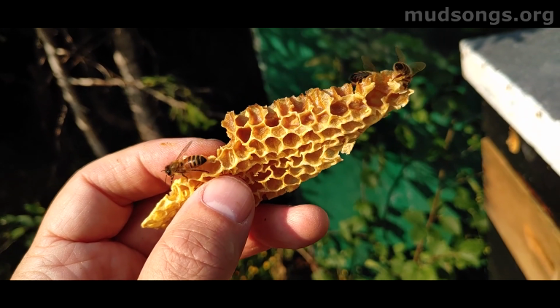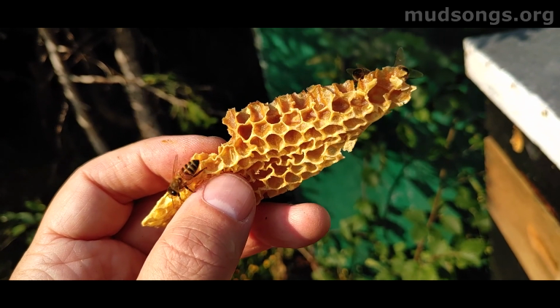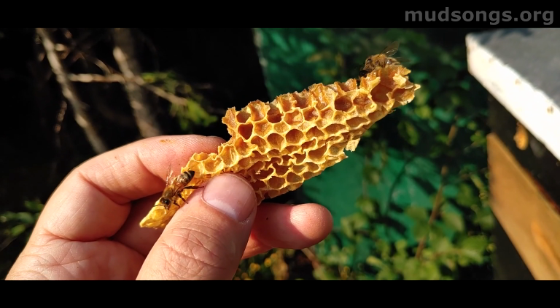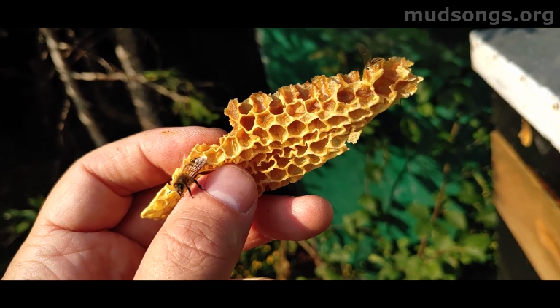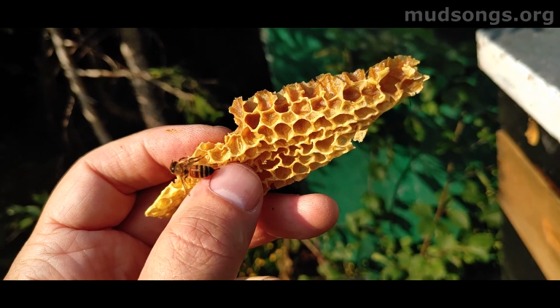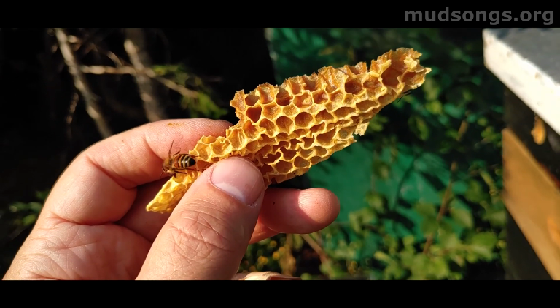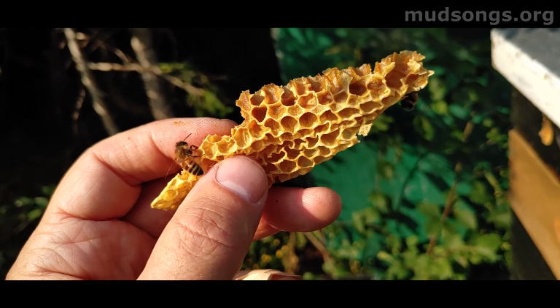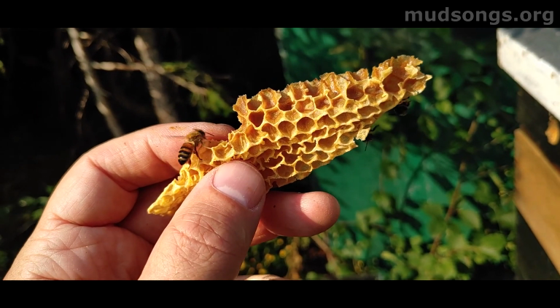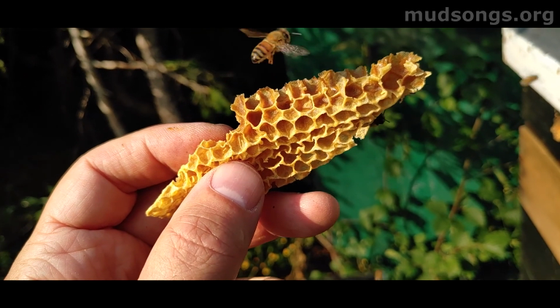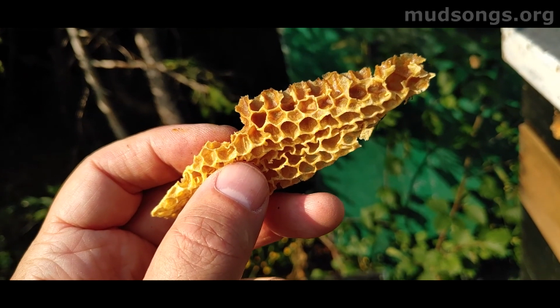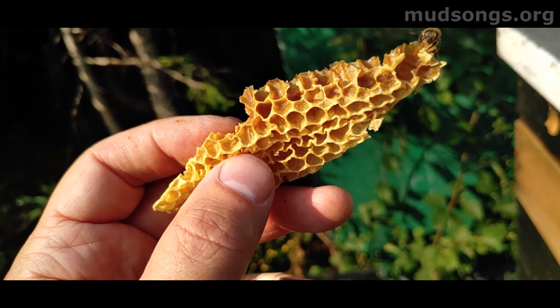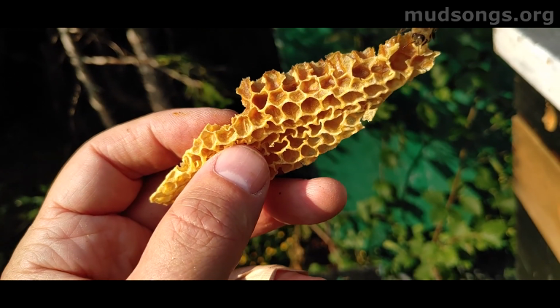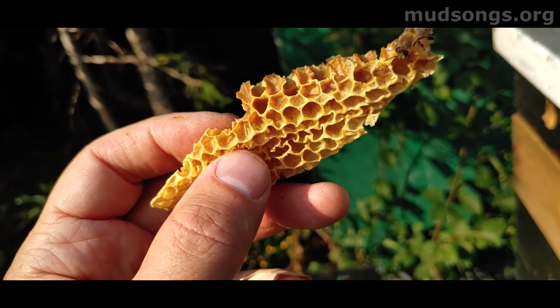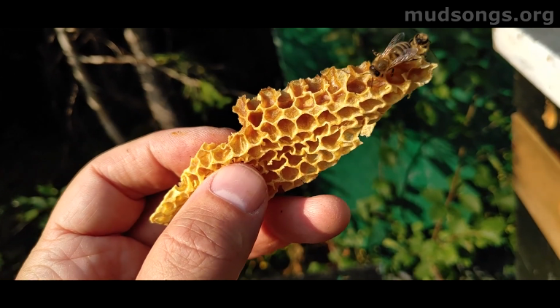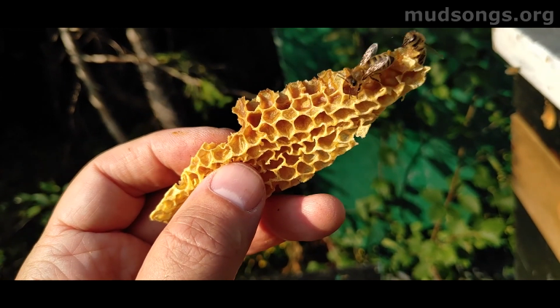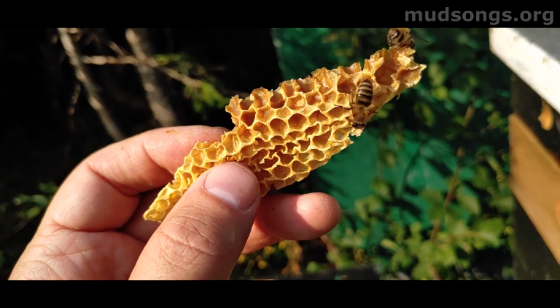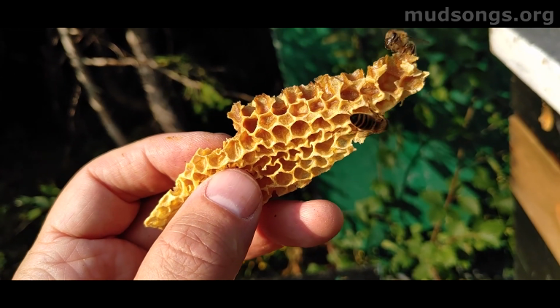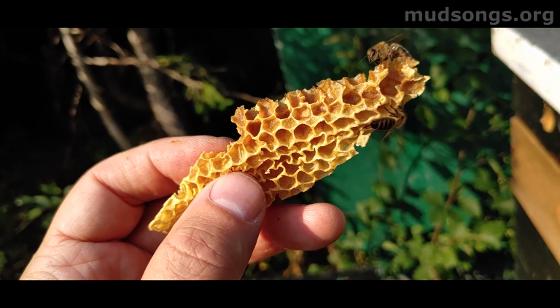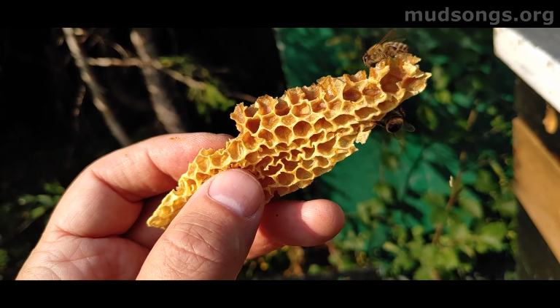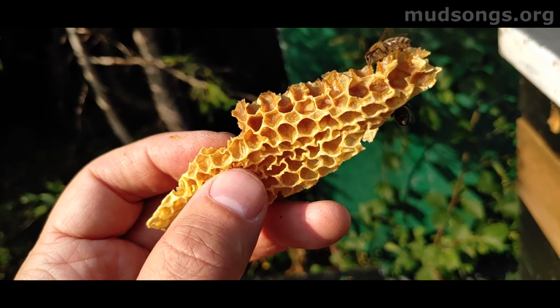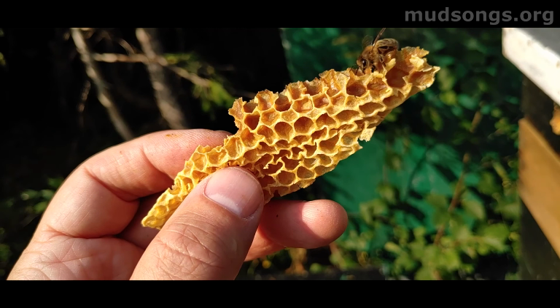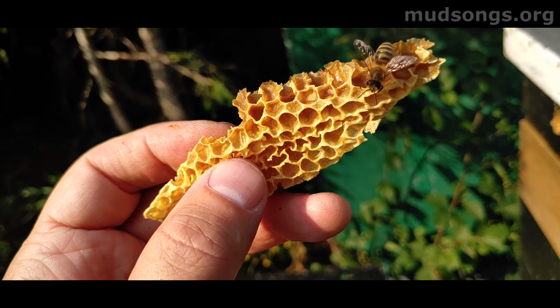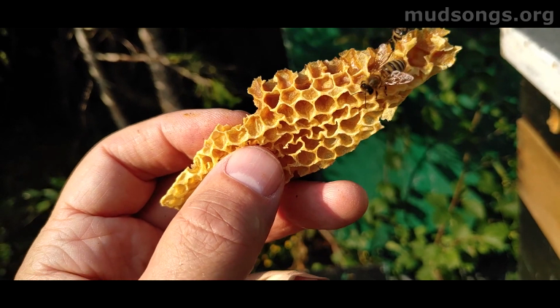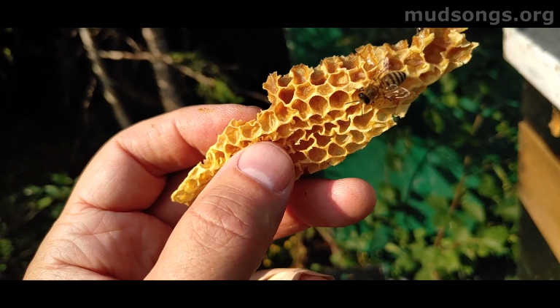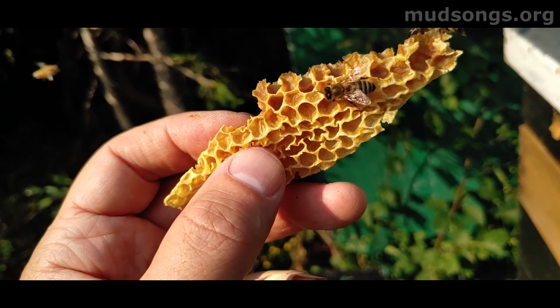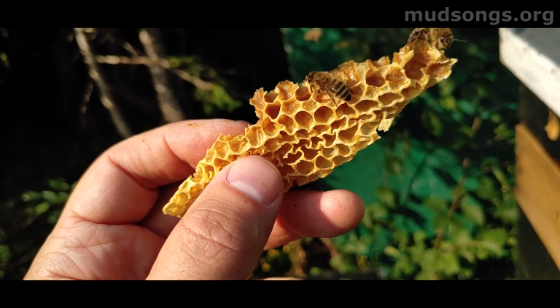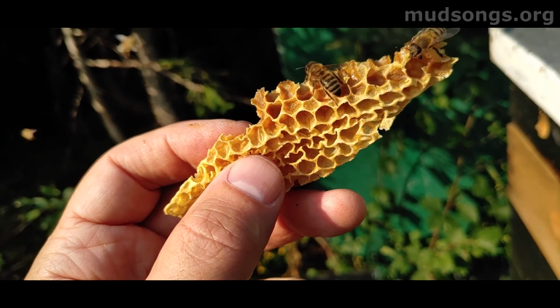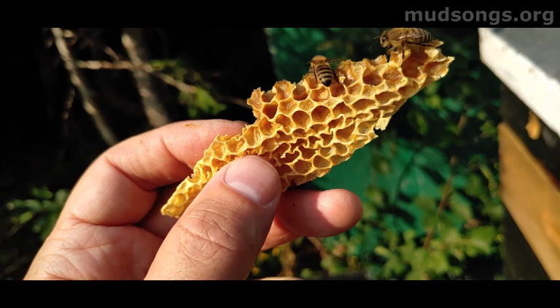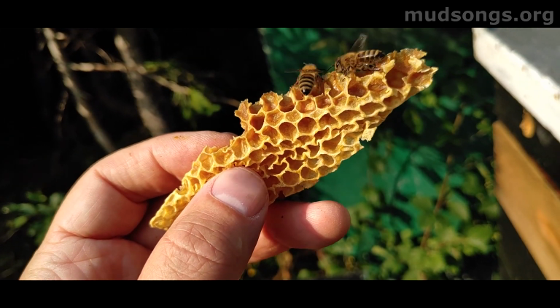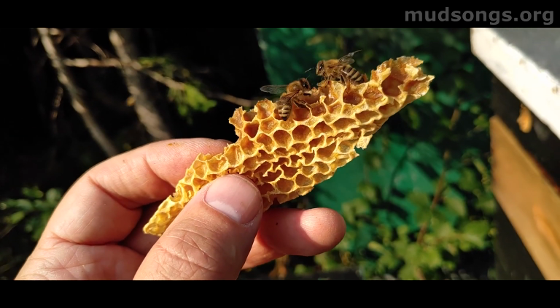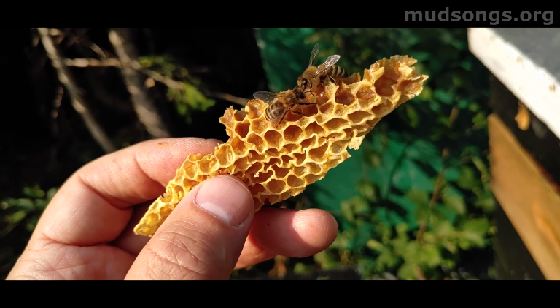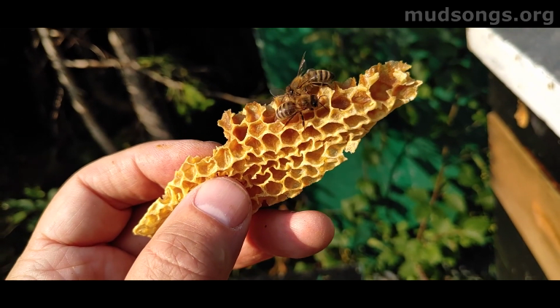If I can feel it, then a little tiny bee can feel it on the other end of the comb — and that's how they're talking.